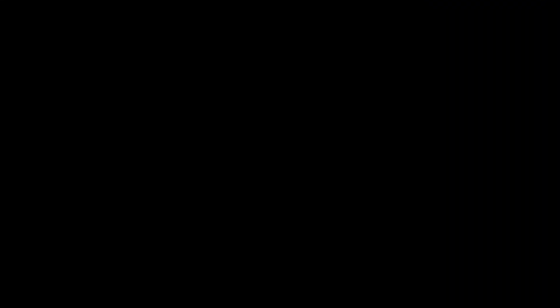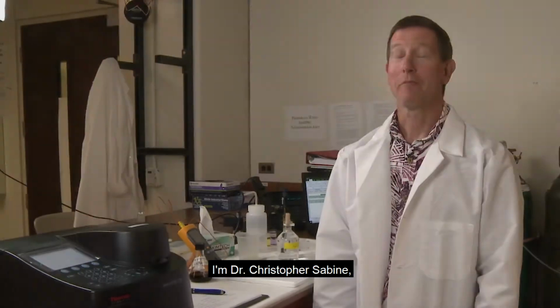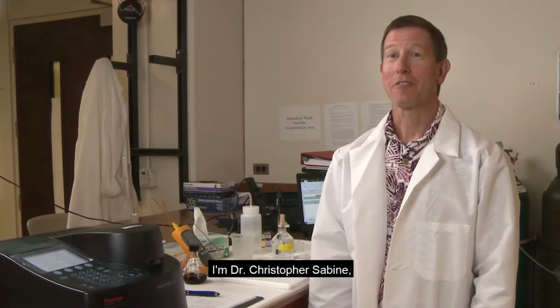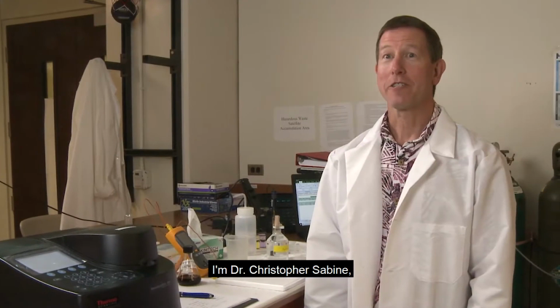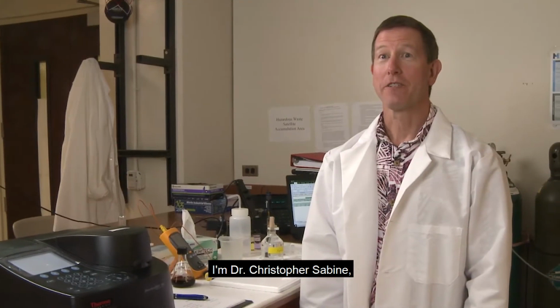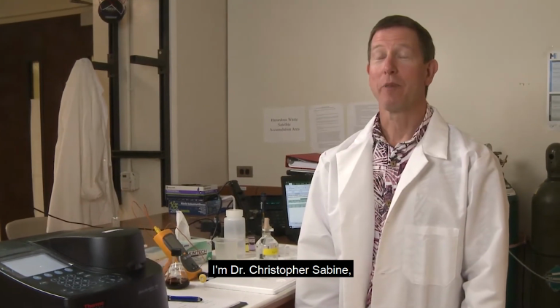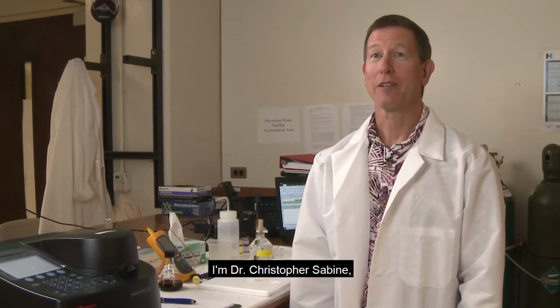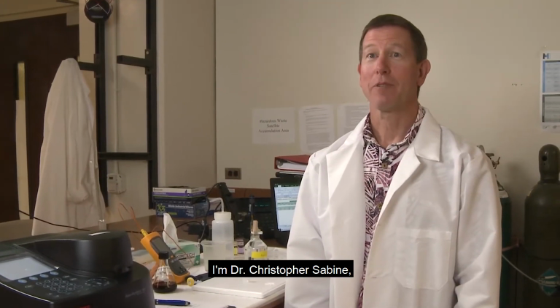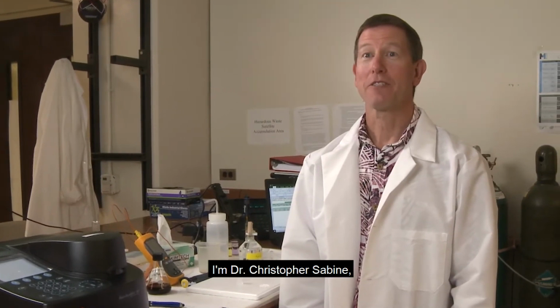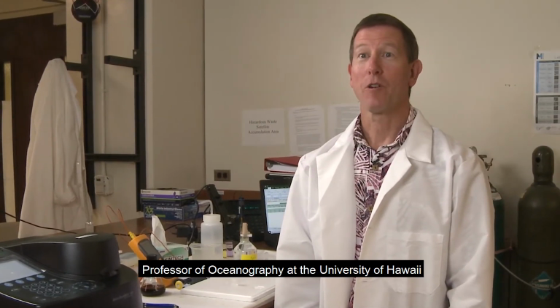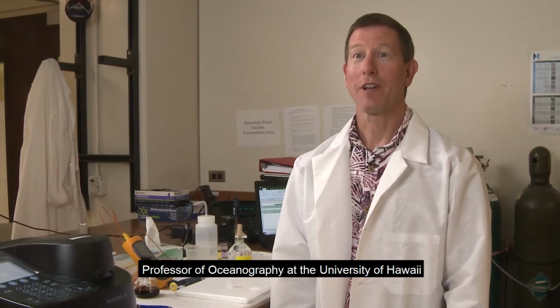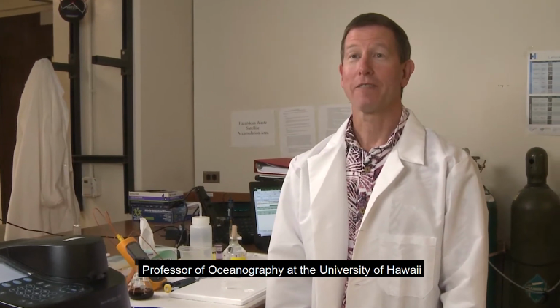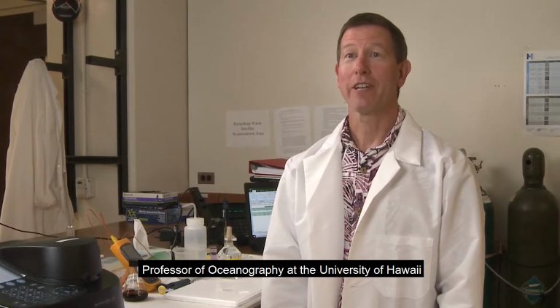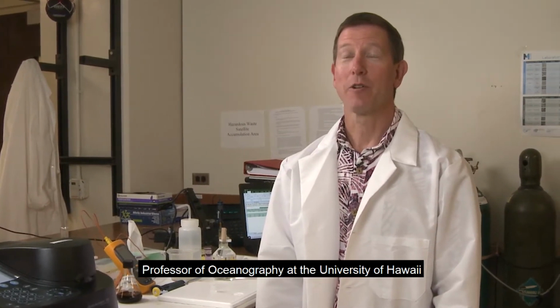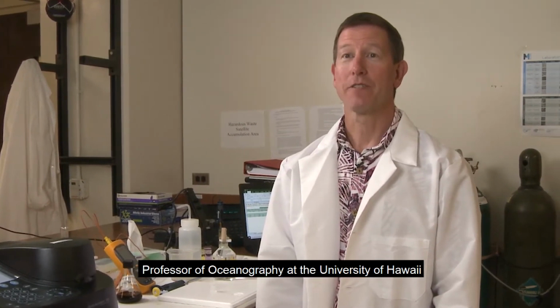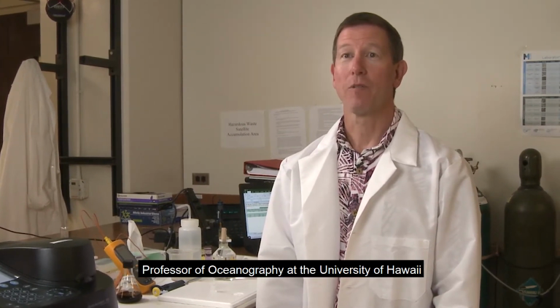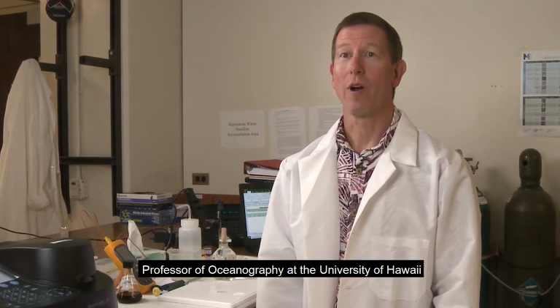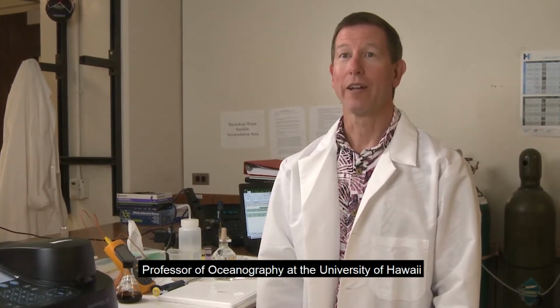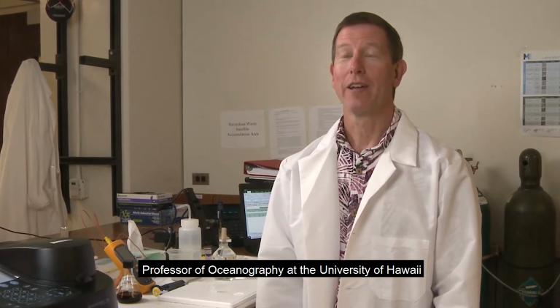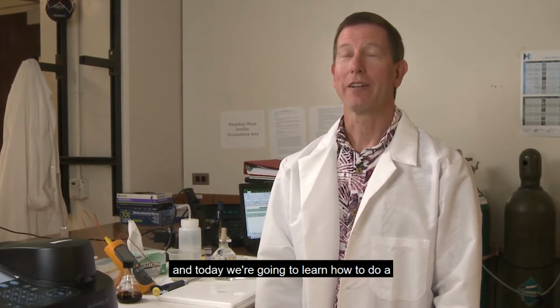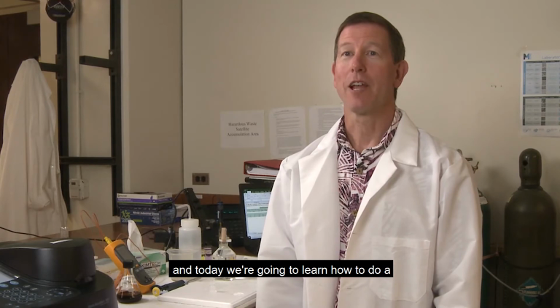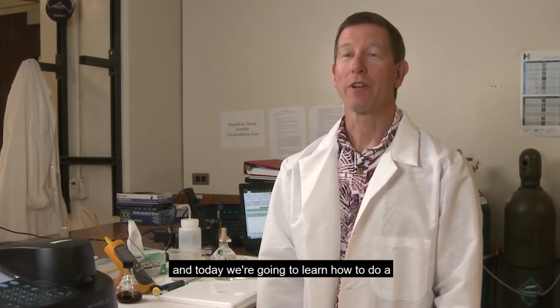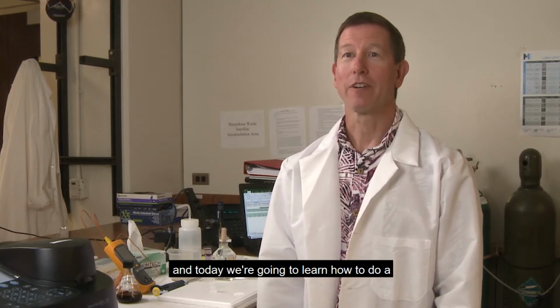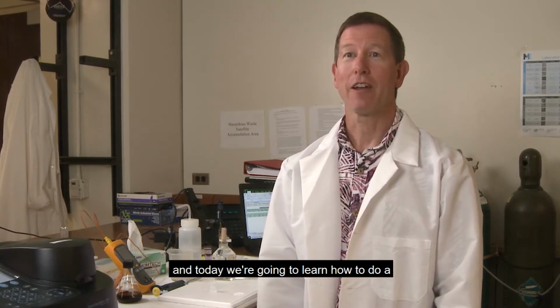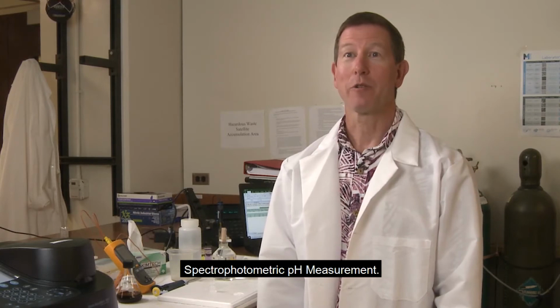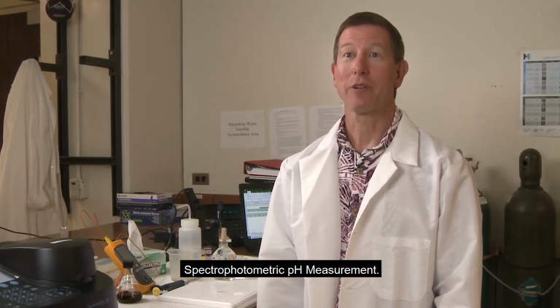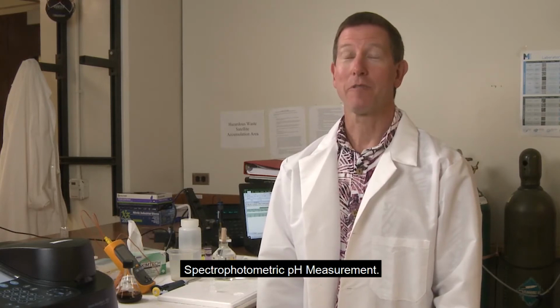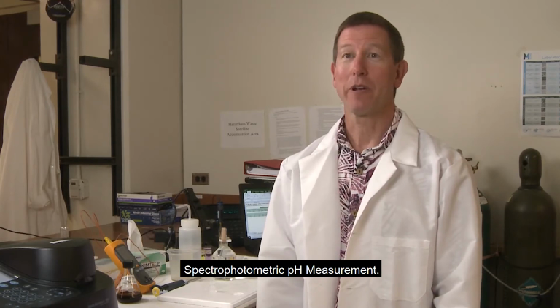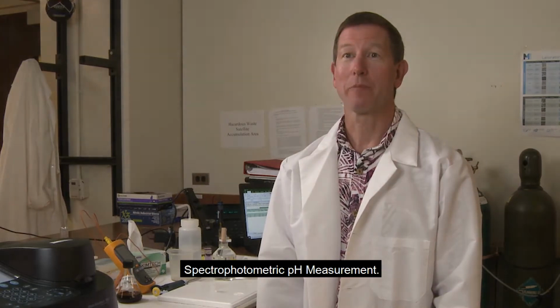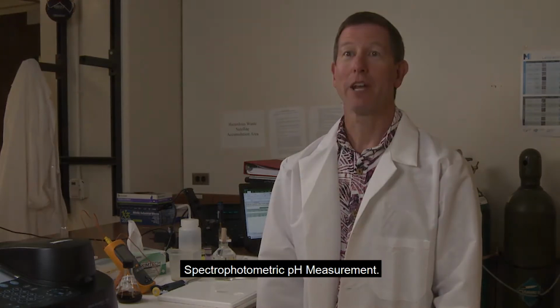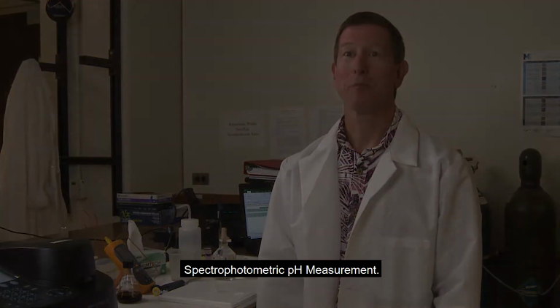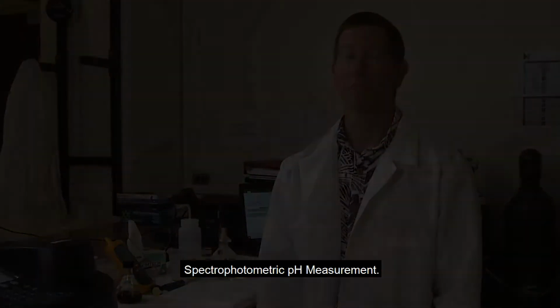I'm Dr. Christopher Sabine, professor of oceanography at the University of Hawaii, and today we're going to learn how to do a spectrophotometric pH measurement.